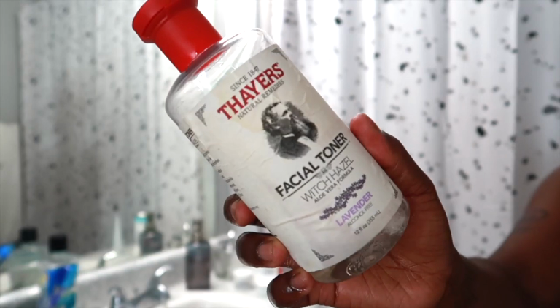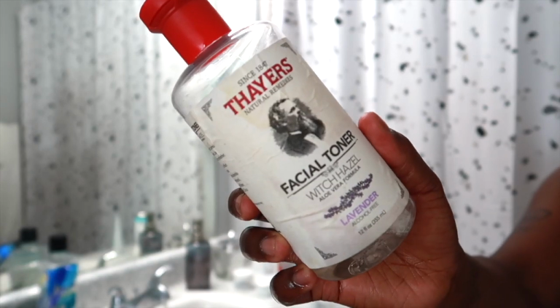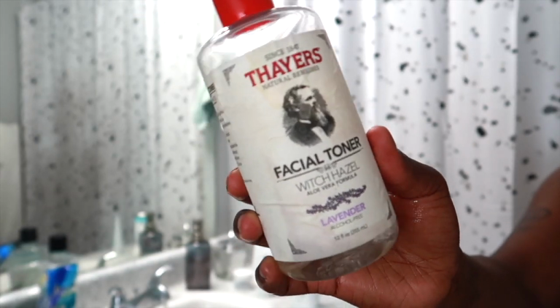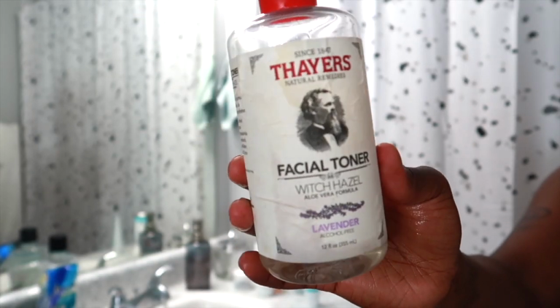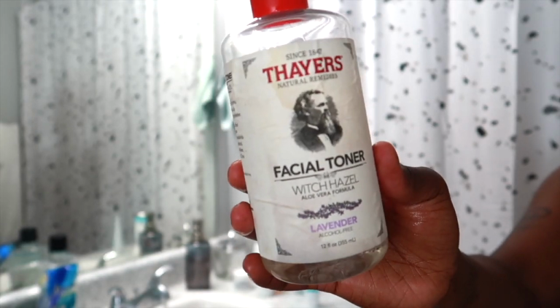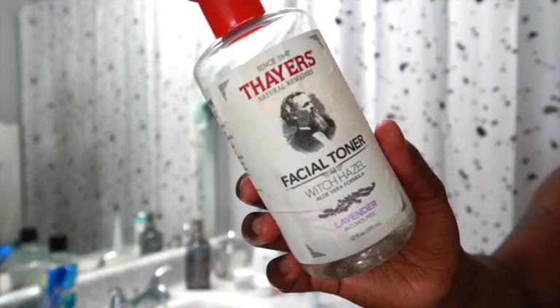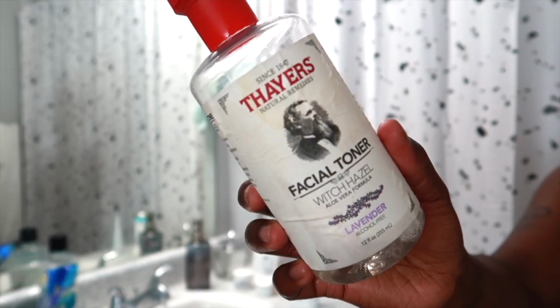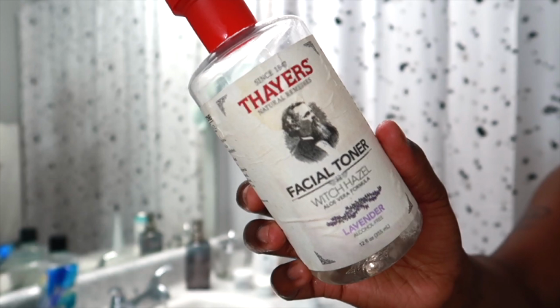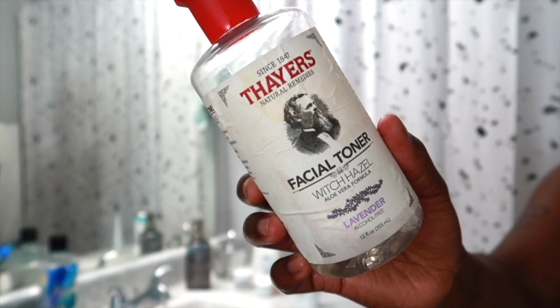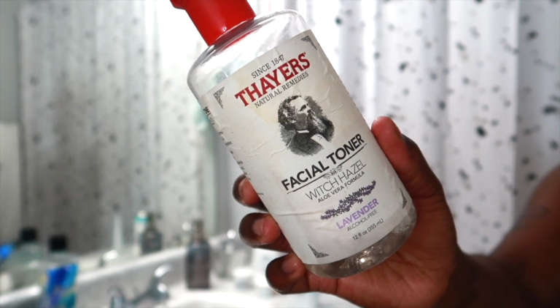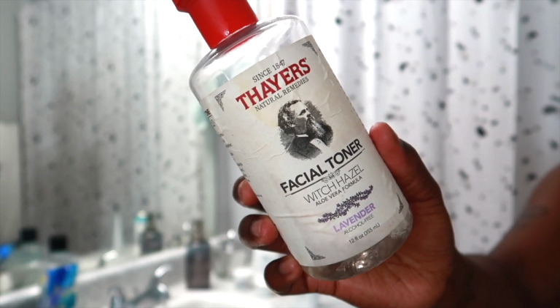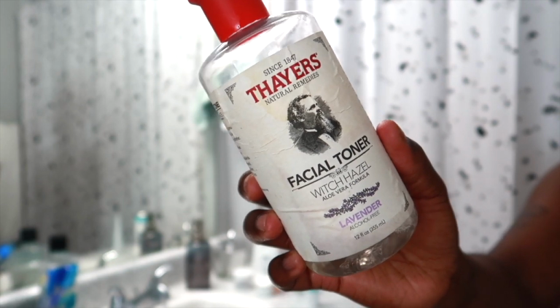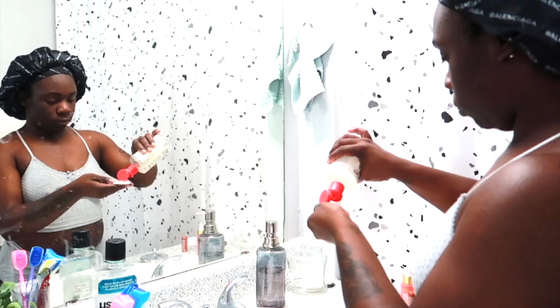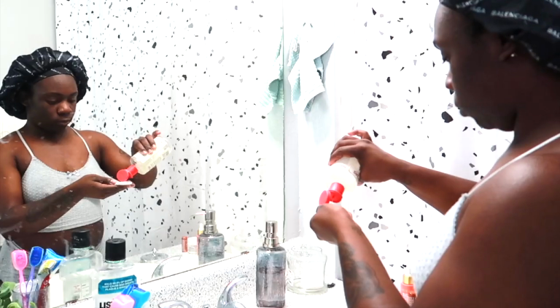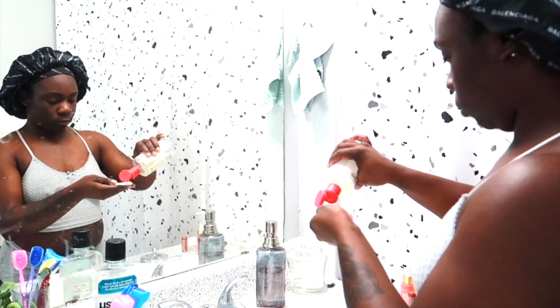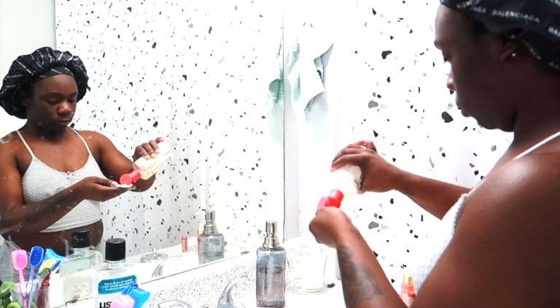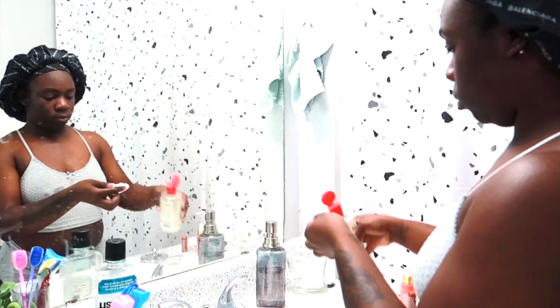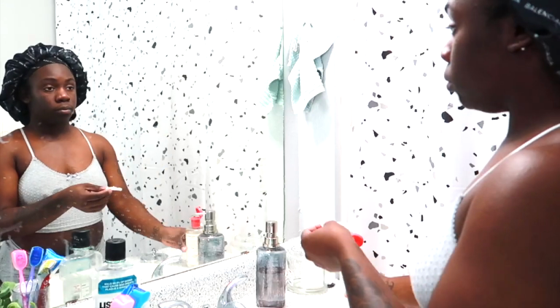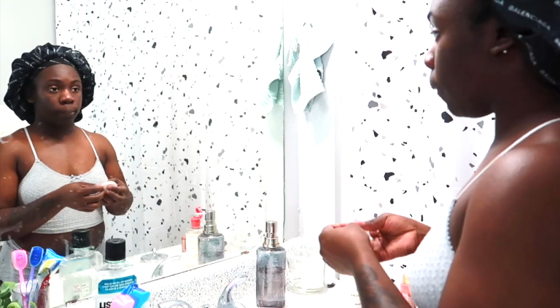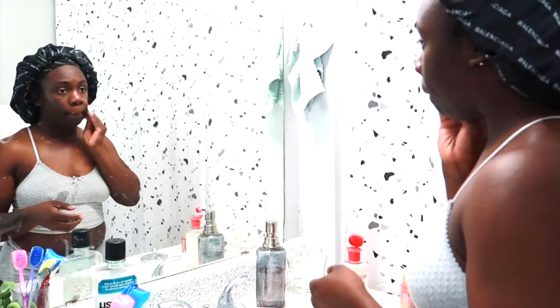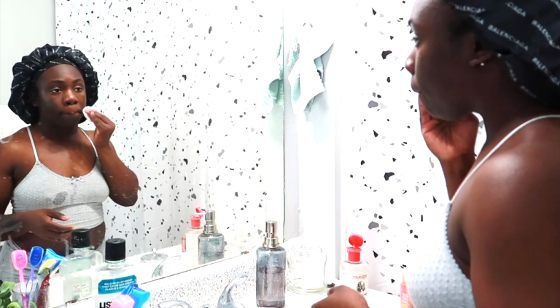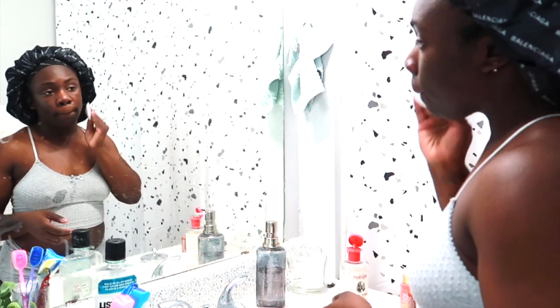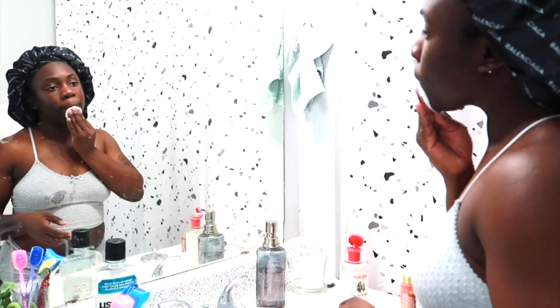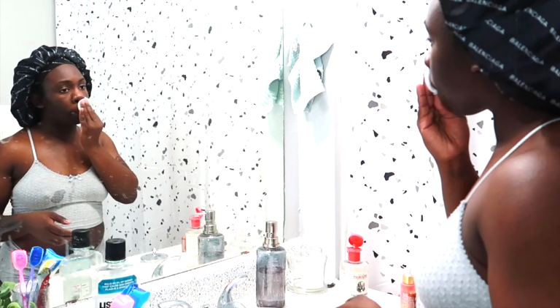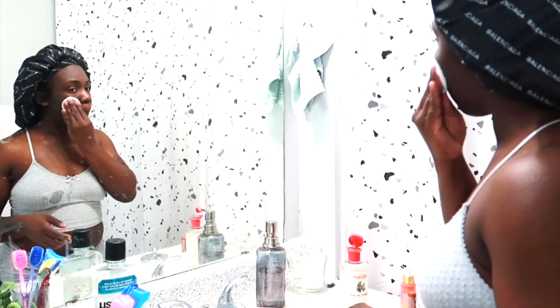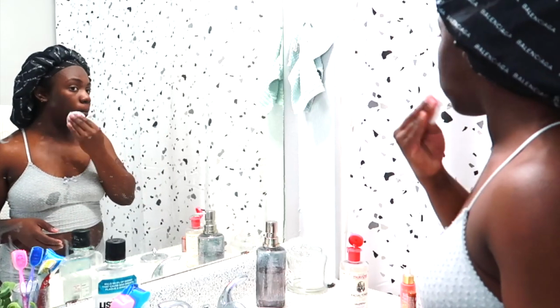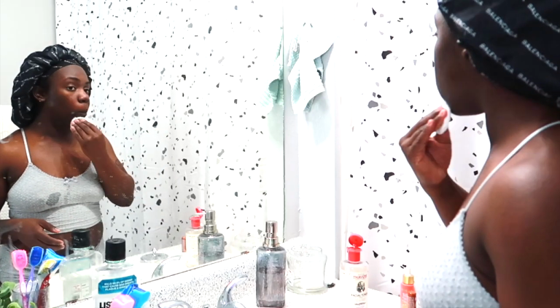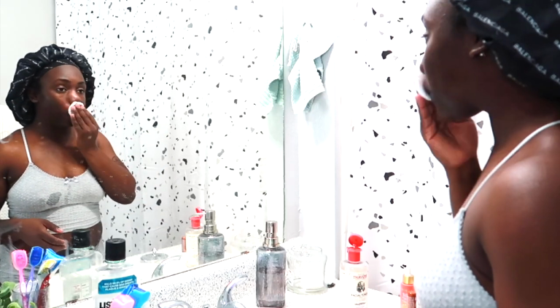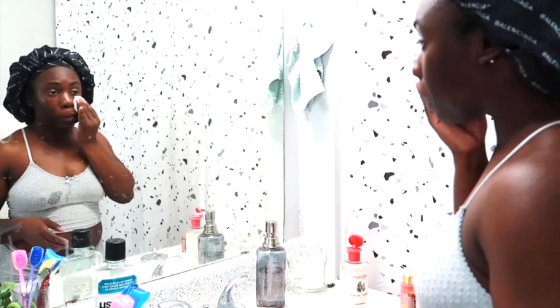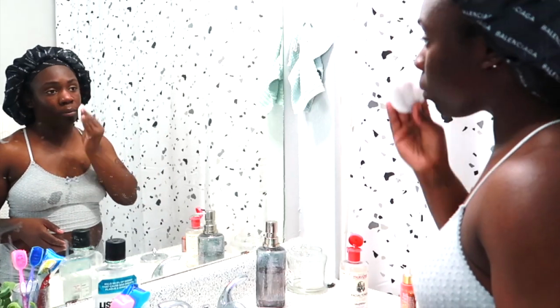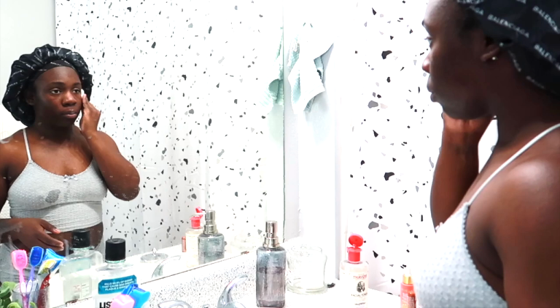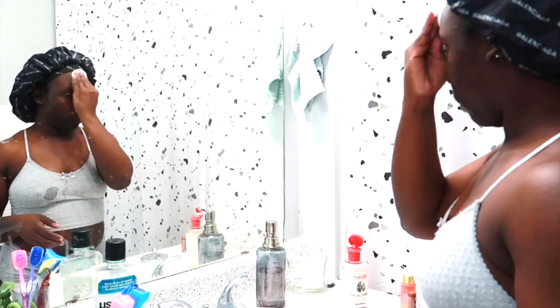The facial toner I'm using is from Thayer's. I love the Thayer's brand of toner, so that's what I'm using for my face tonight.